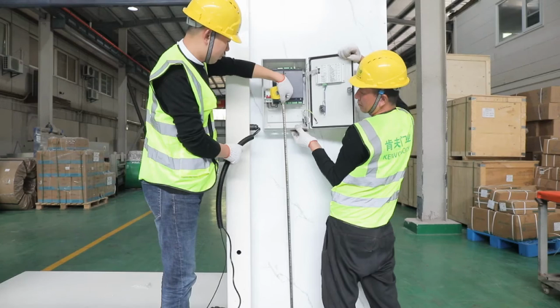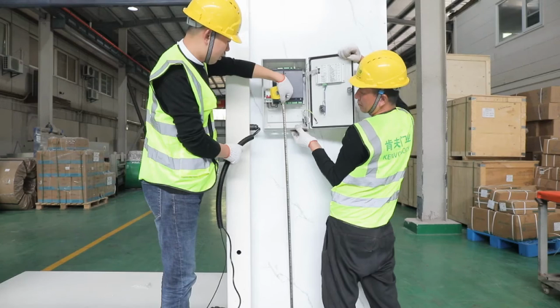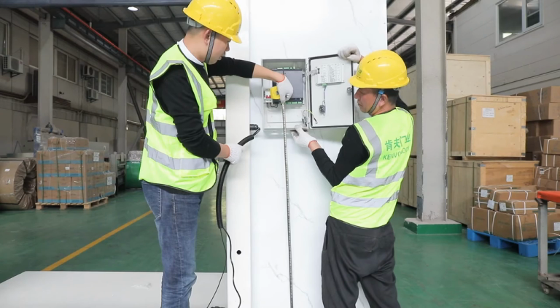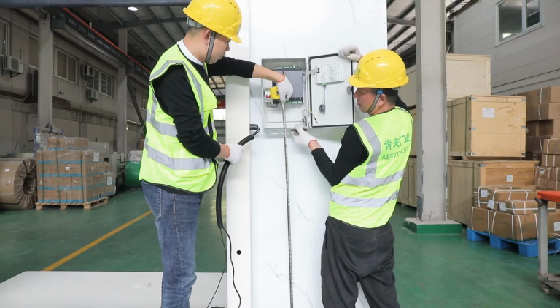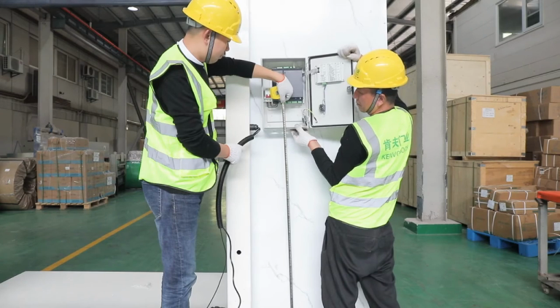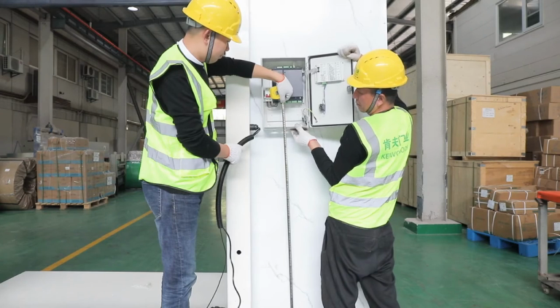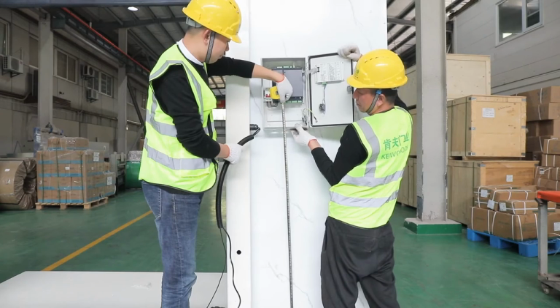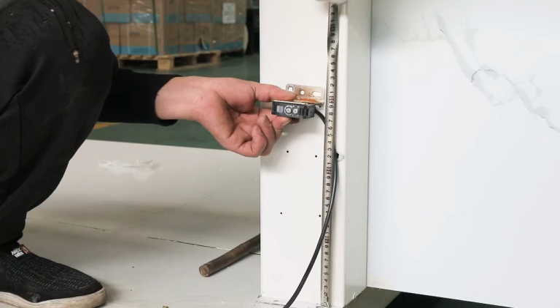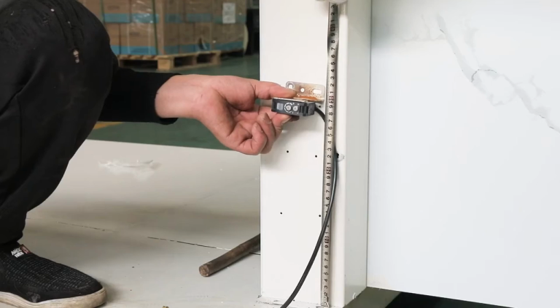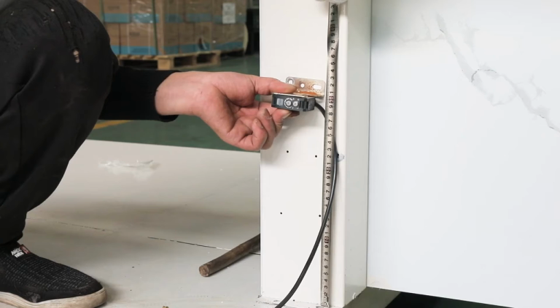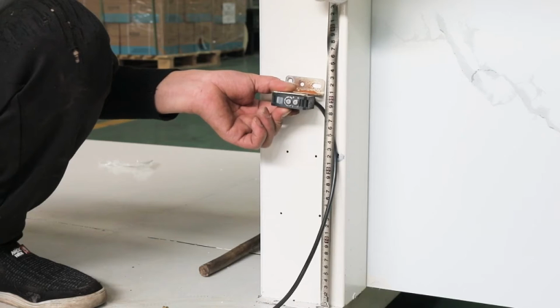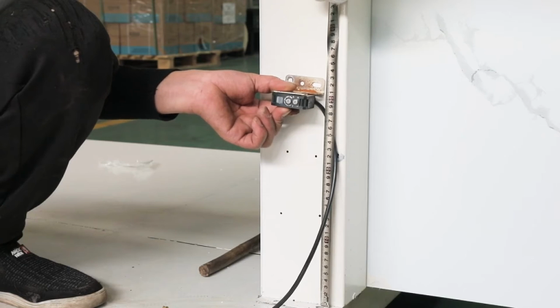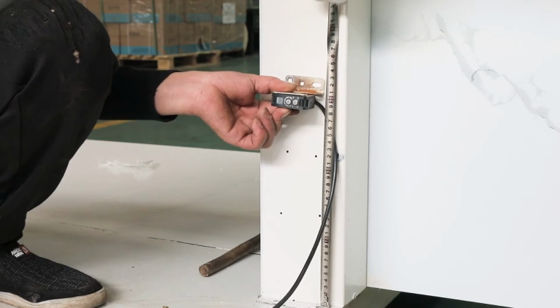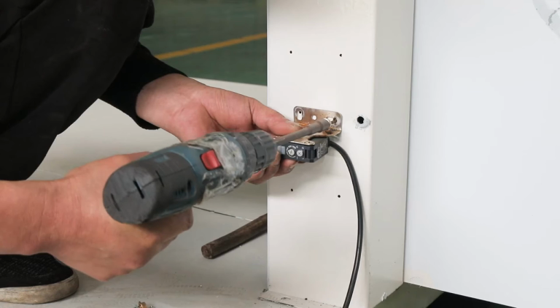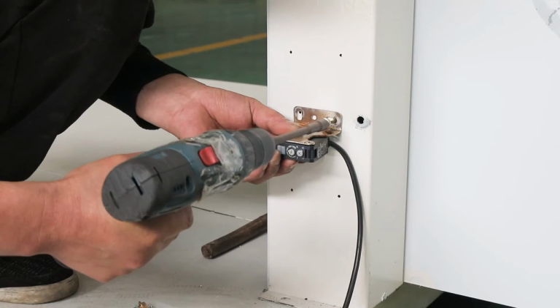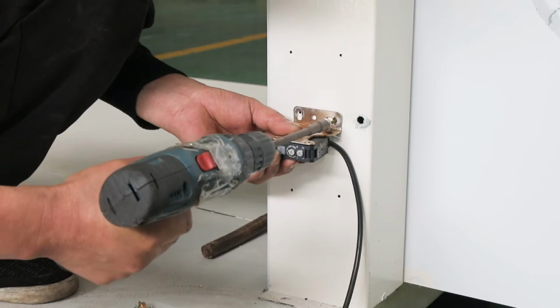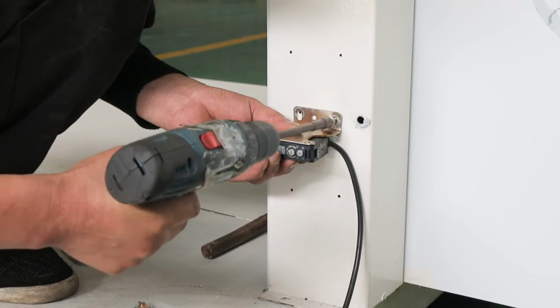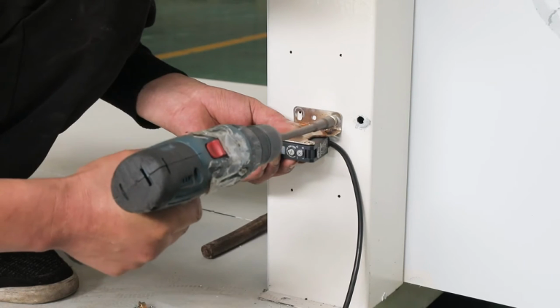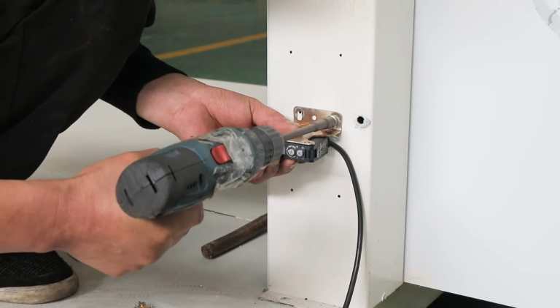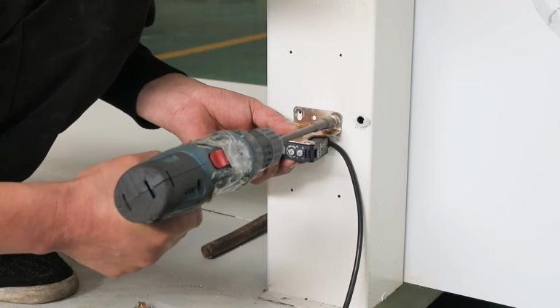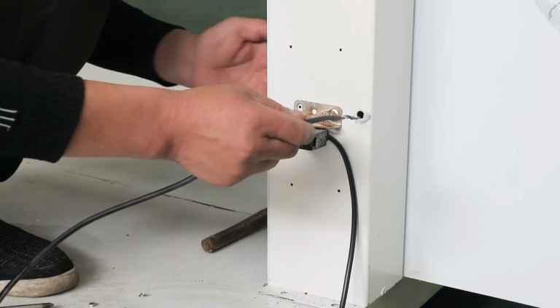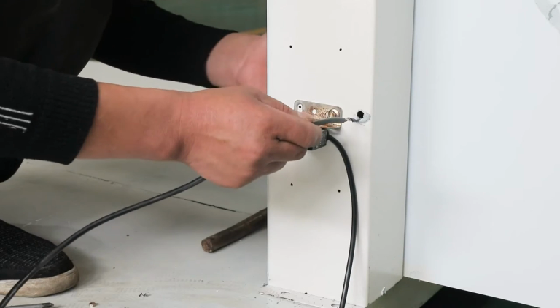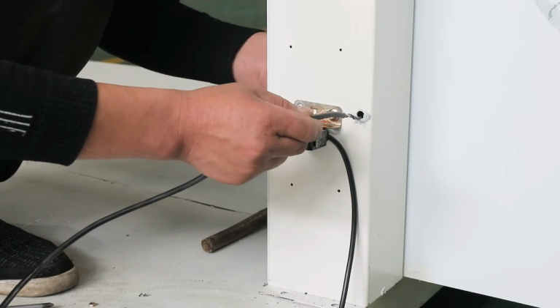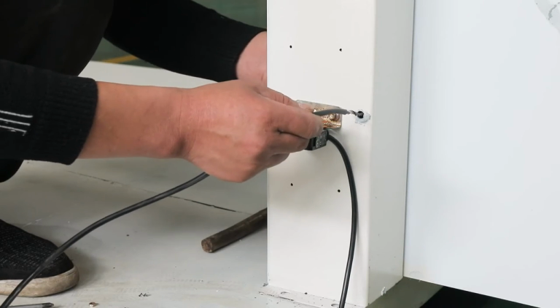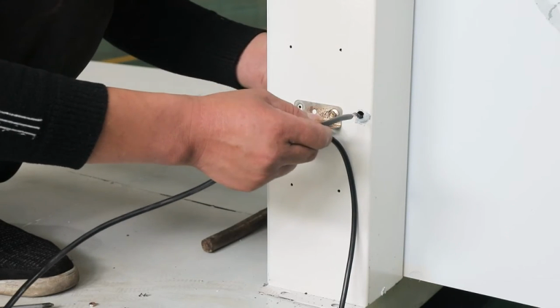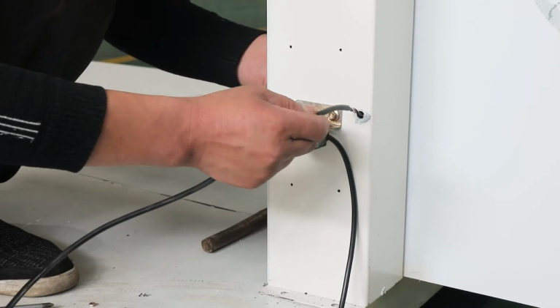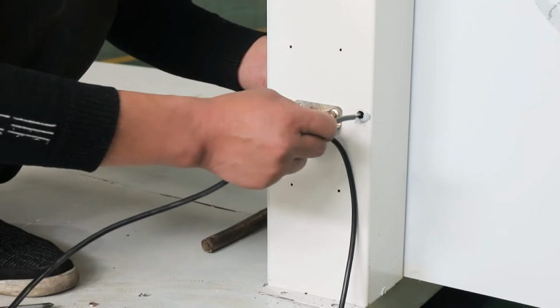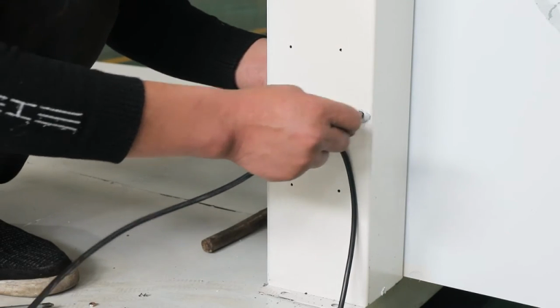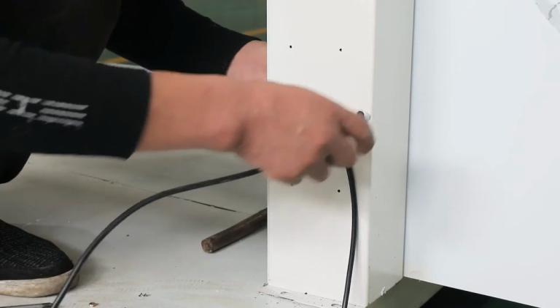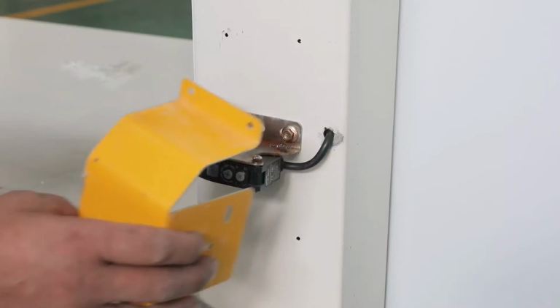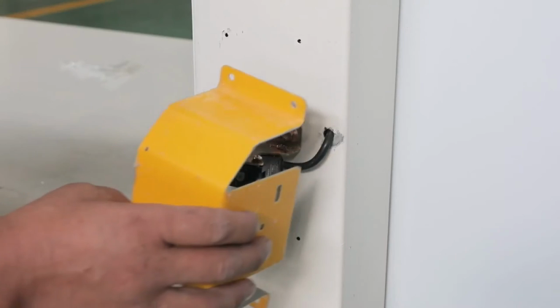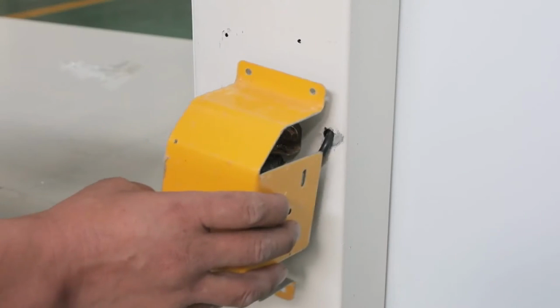Install control panel at 1.2 meter height. Install safety photo sensor at 0.2 meter height.